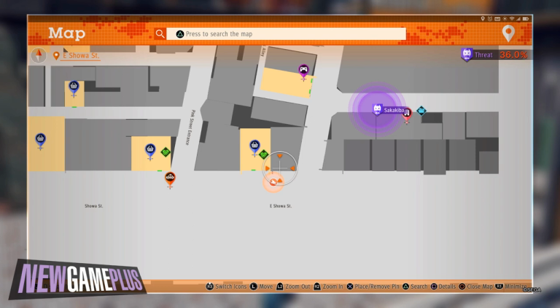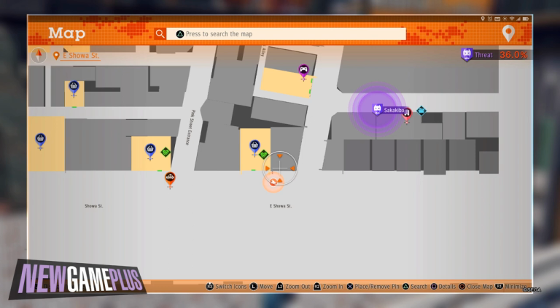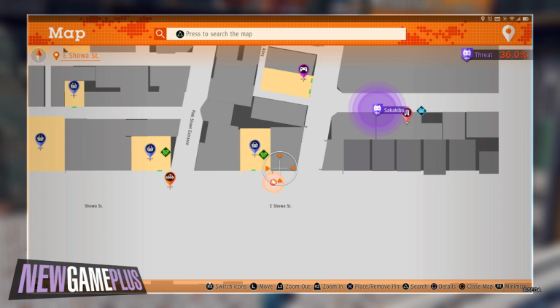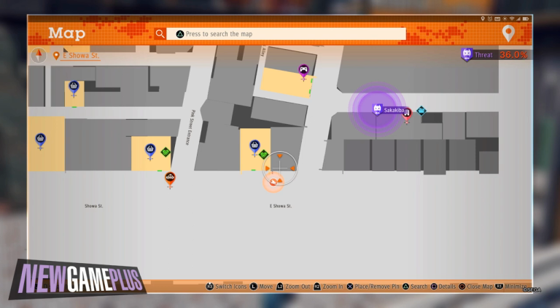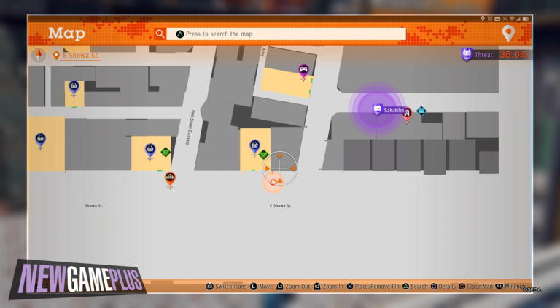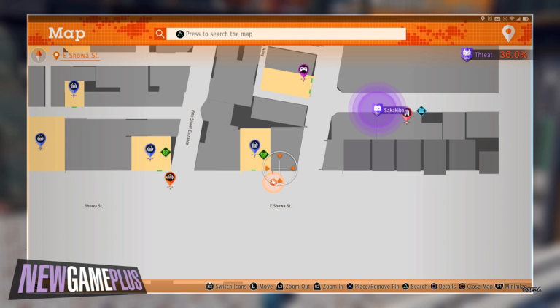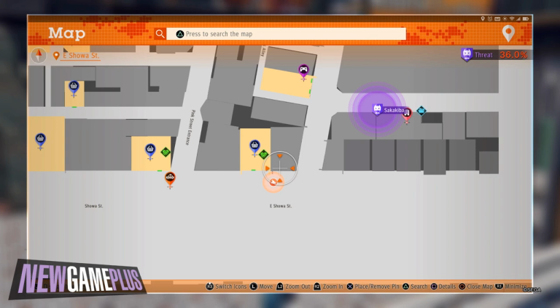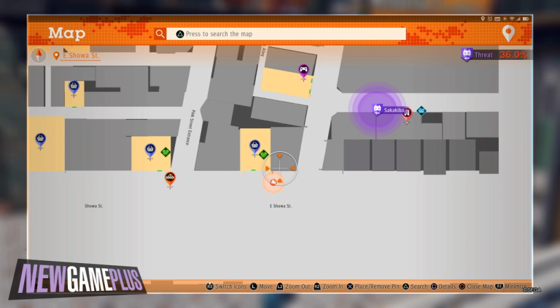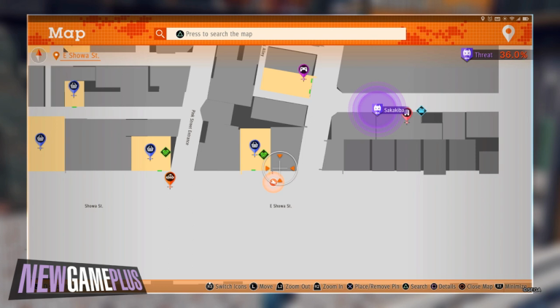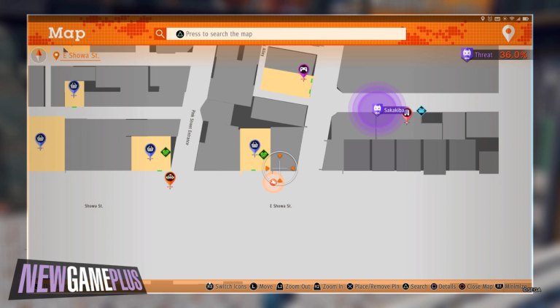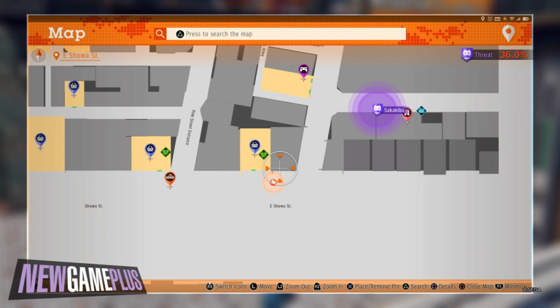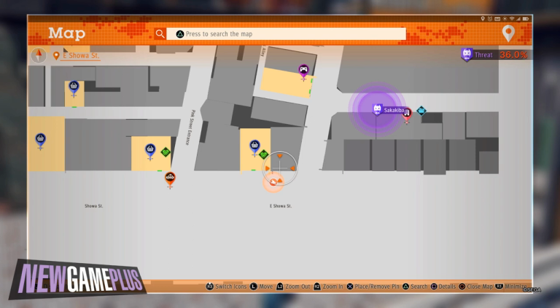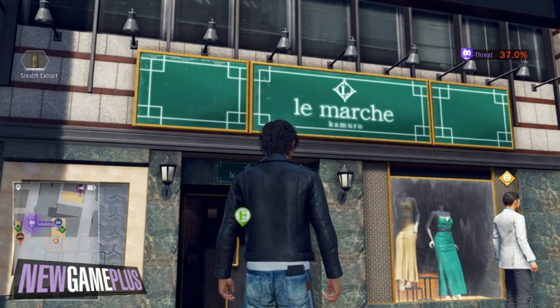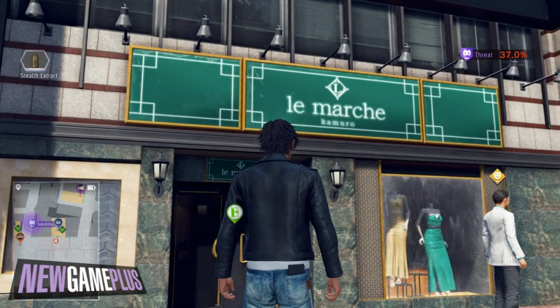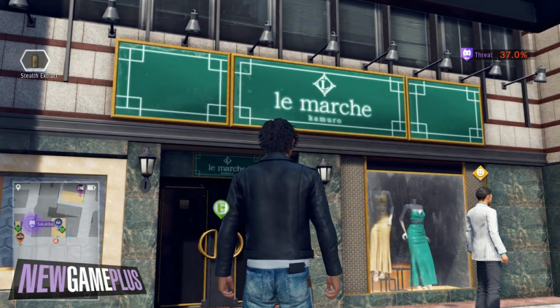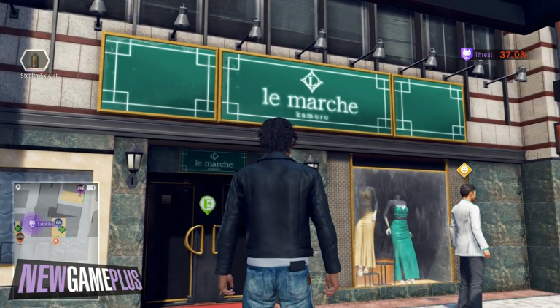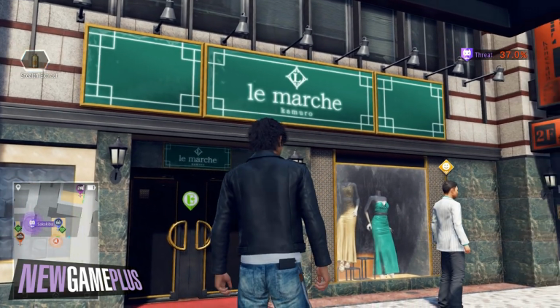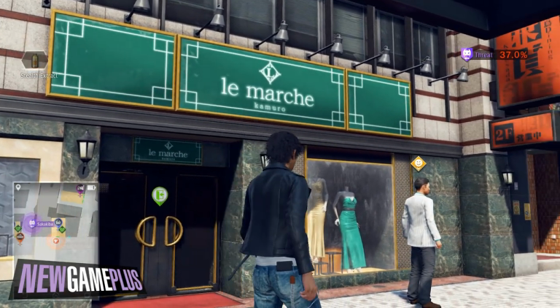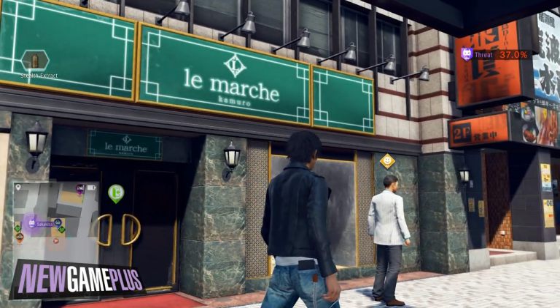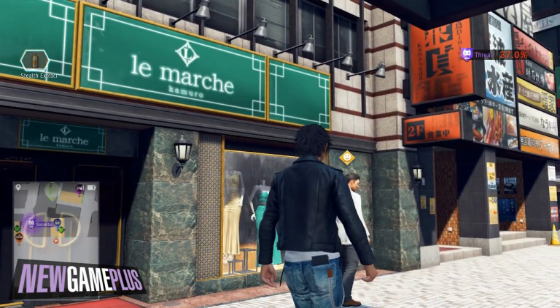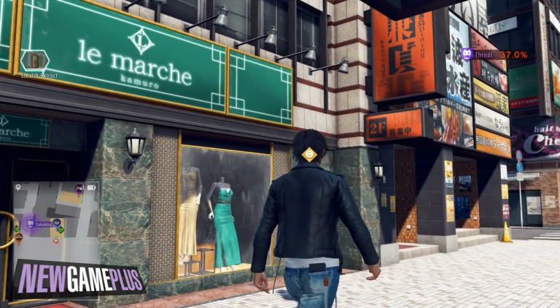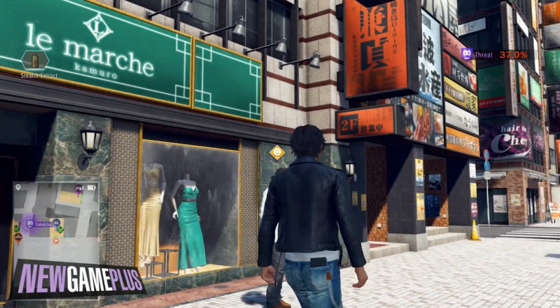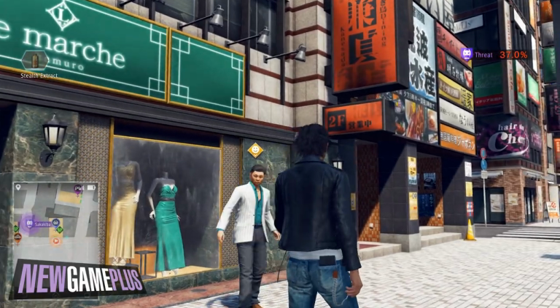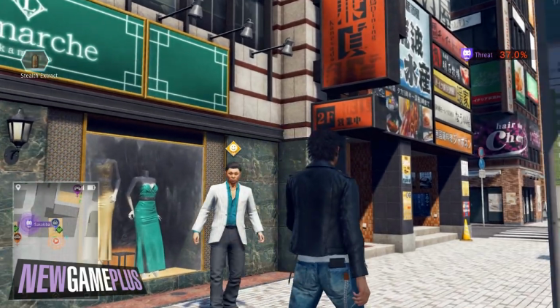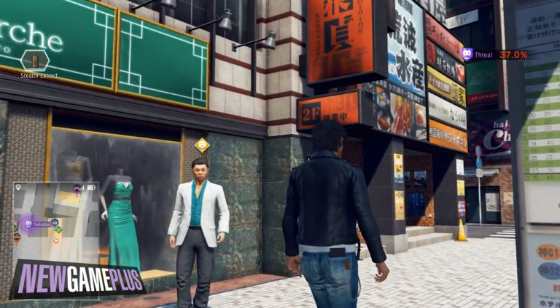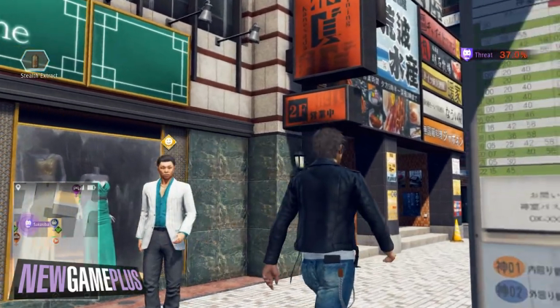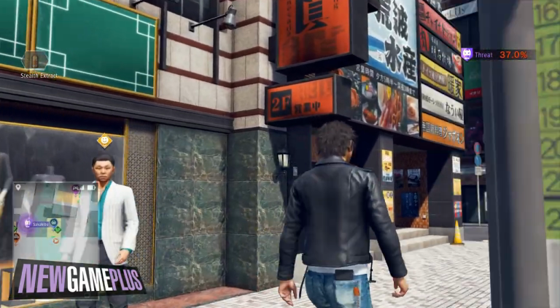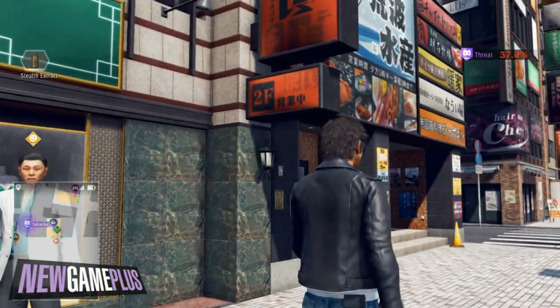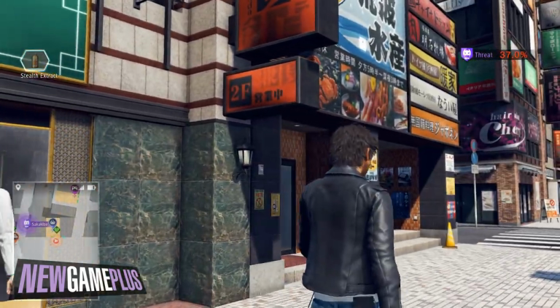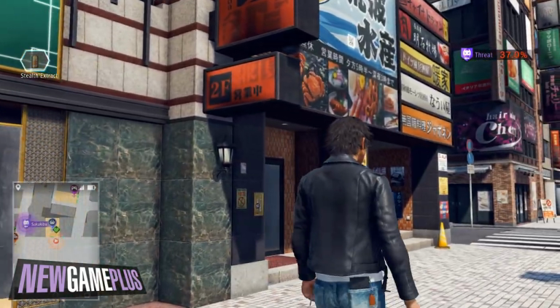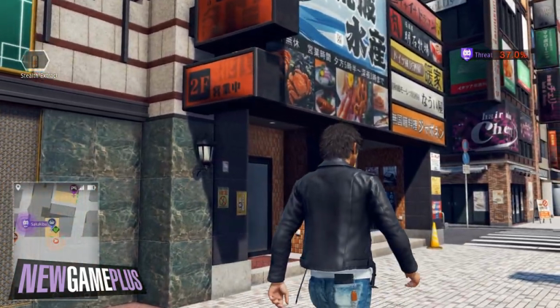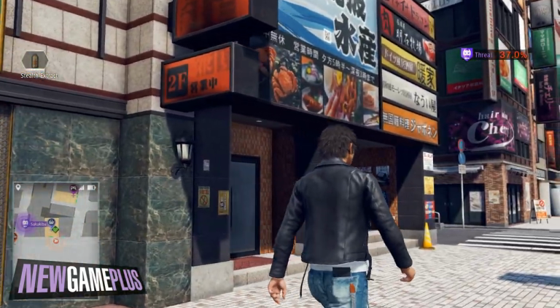And the final propeller code: walk to Le Marche and check the blue sign a building away for the final propeller code.